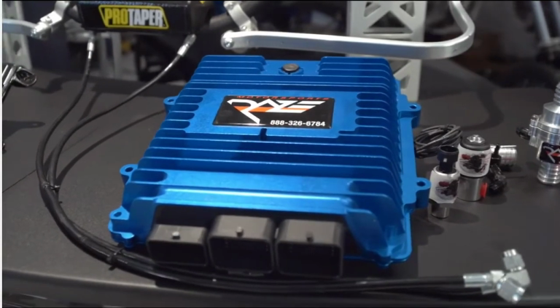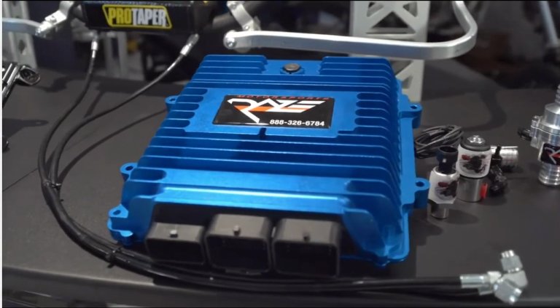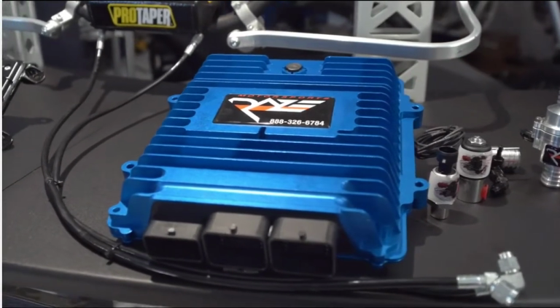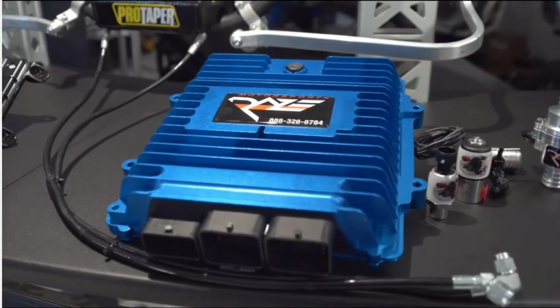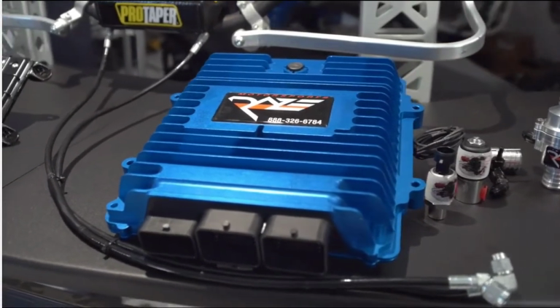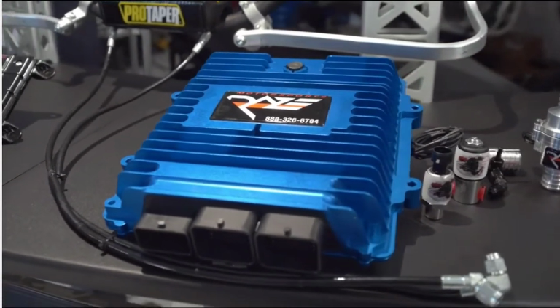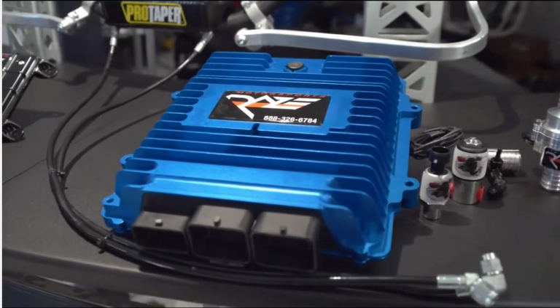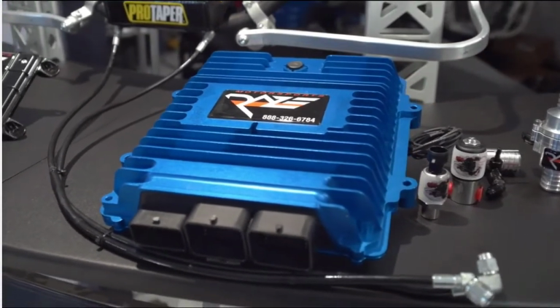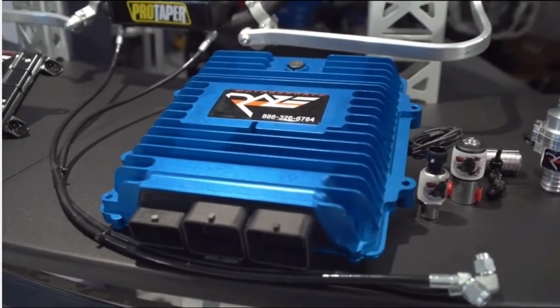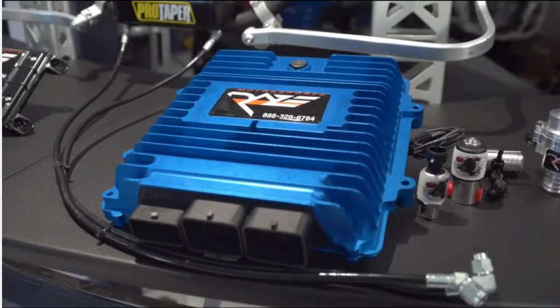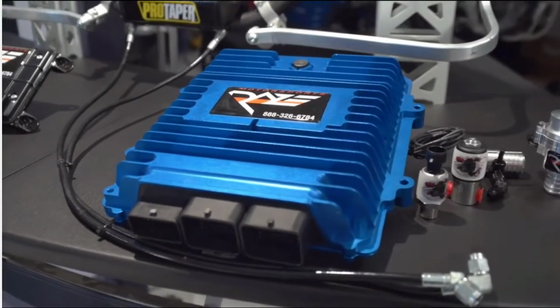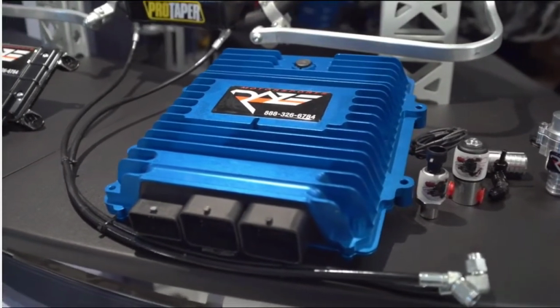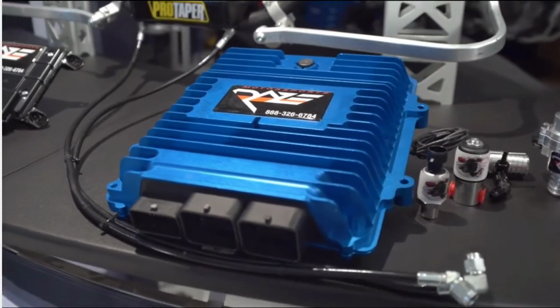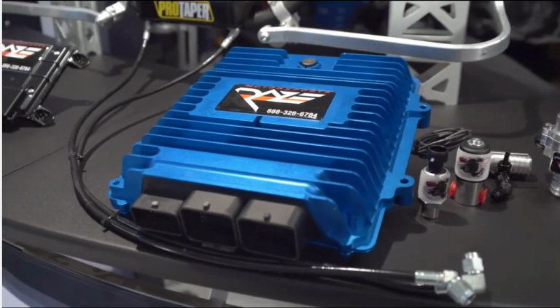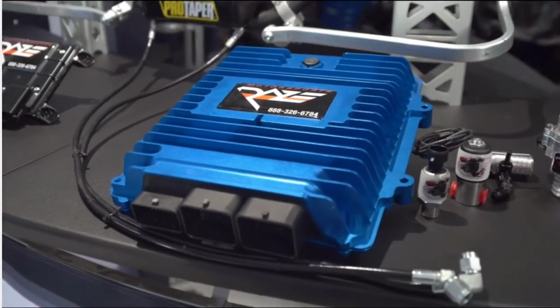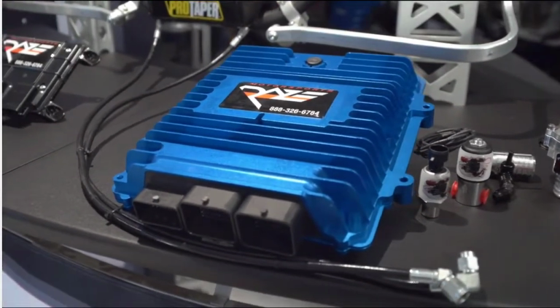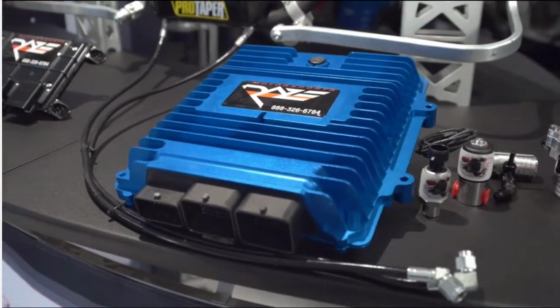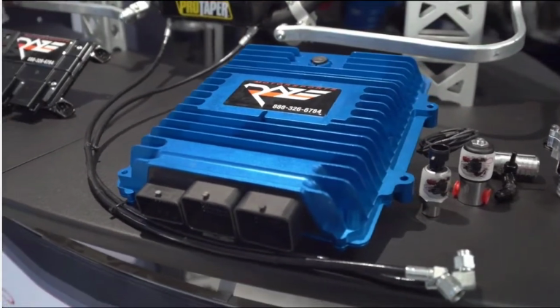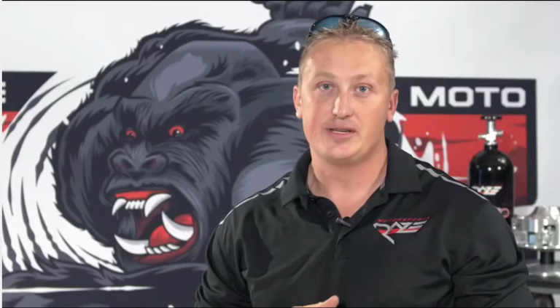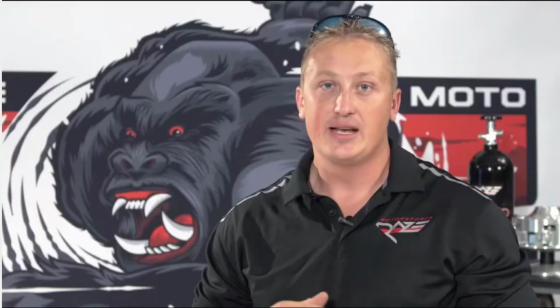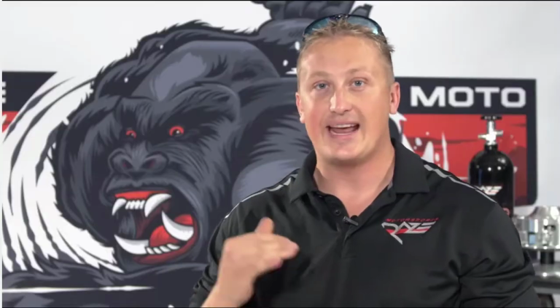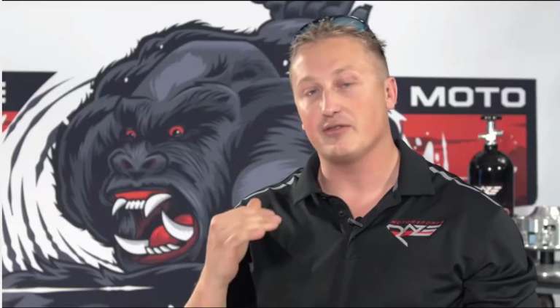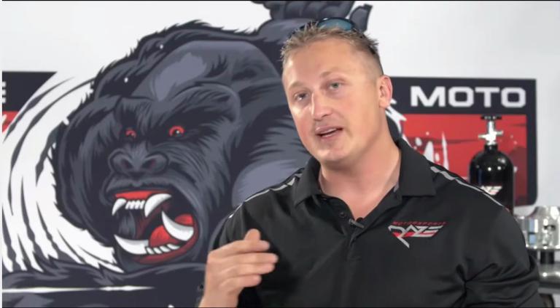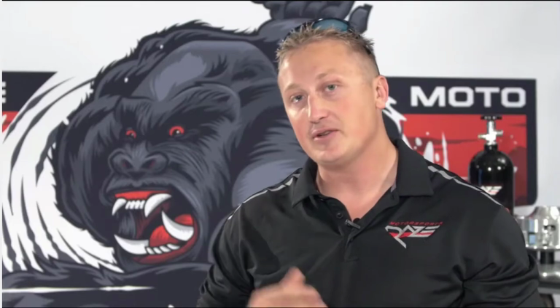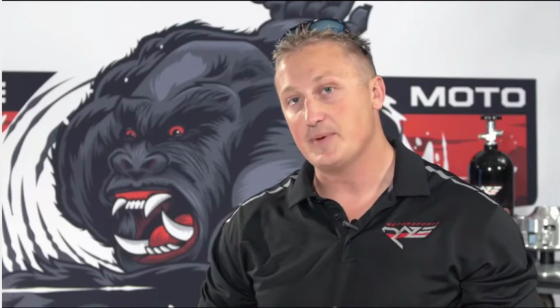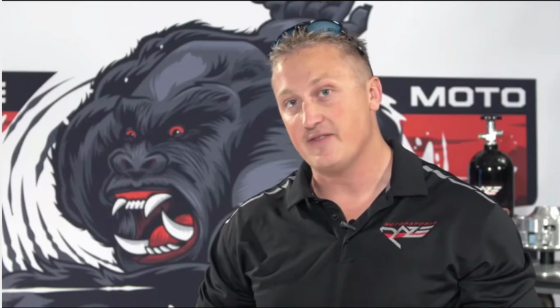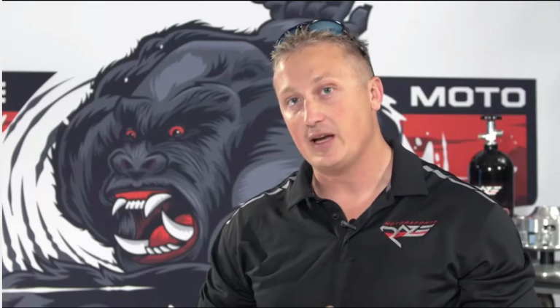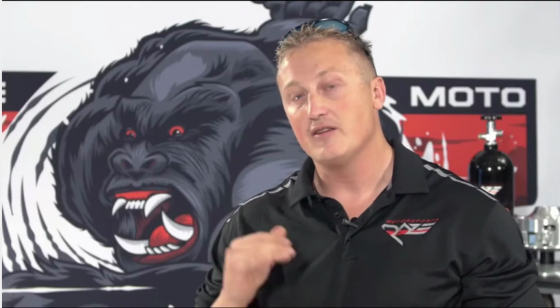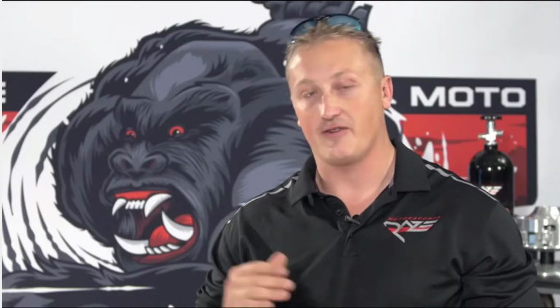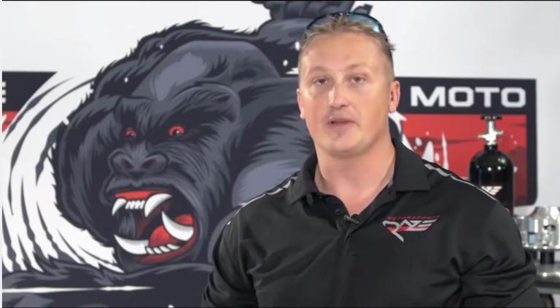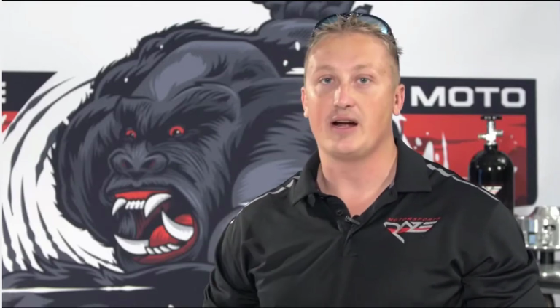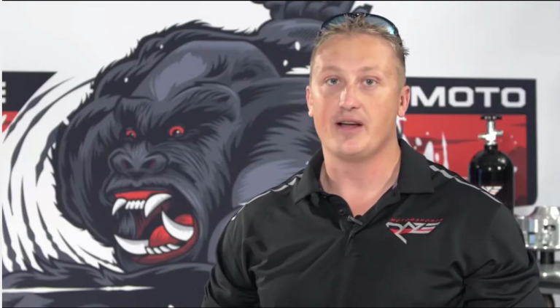We design and engineer niche market engine management packages tailored vehicle-specific from the ground up.